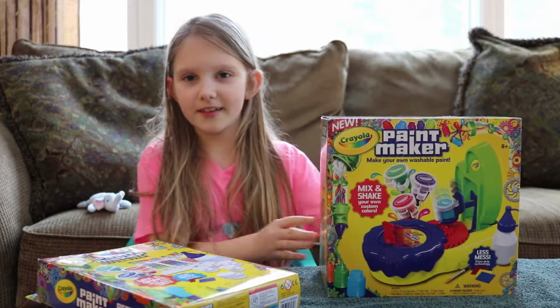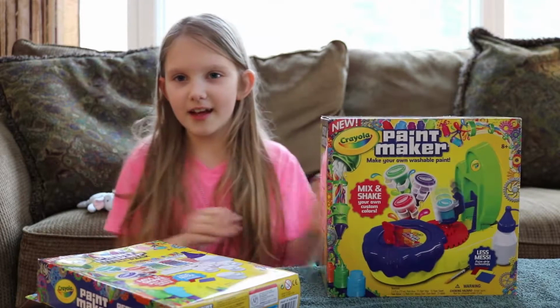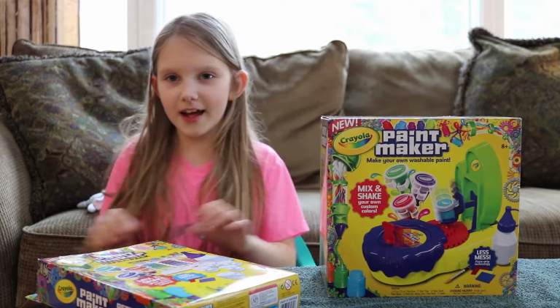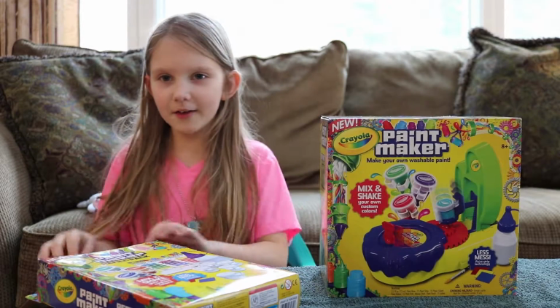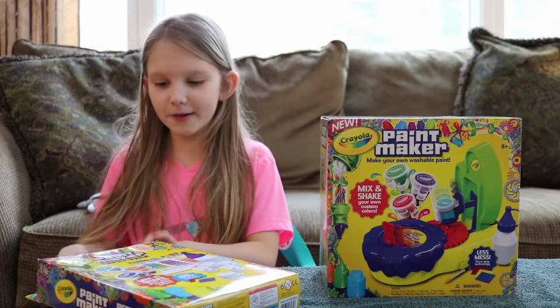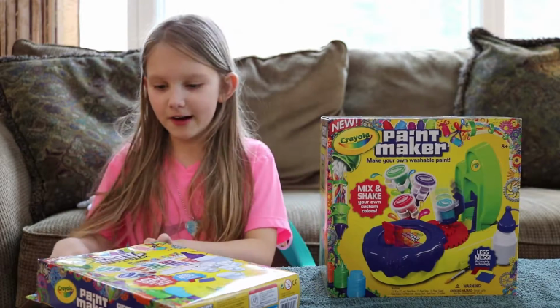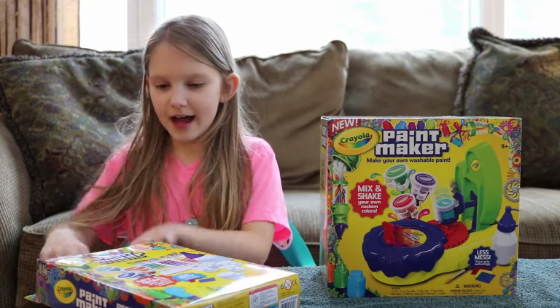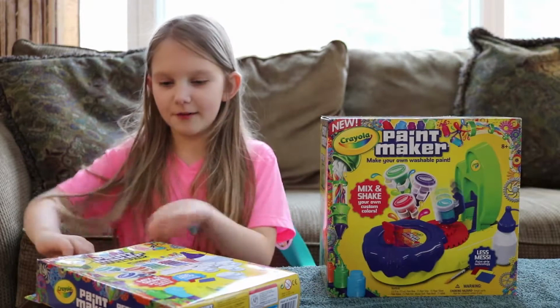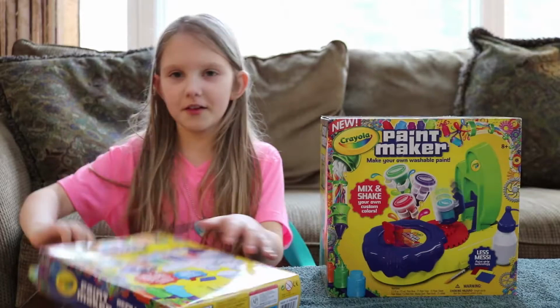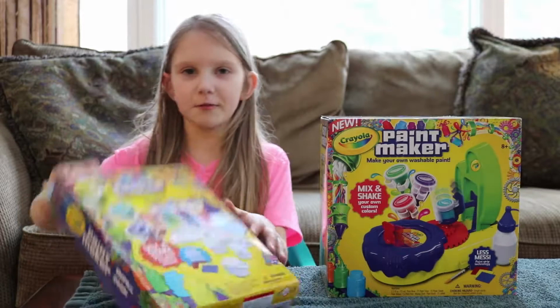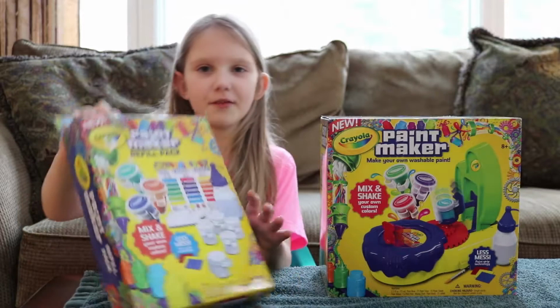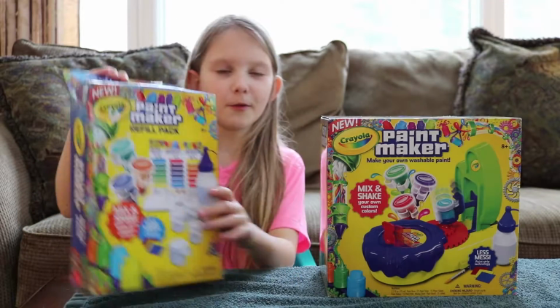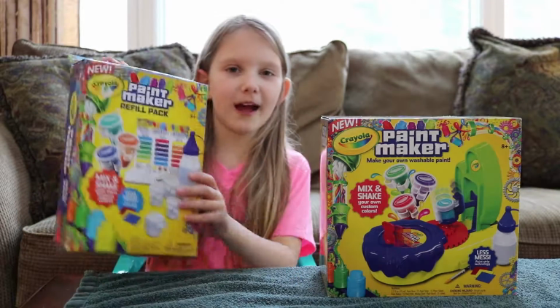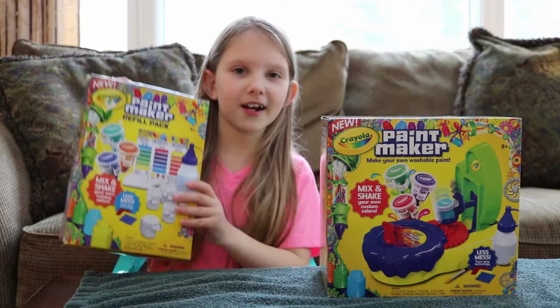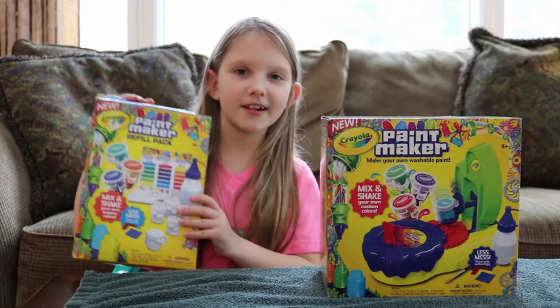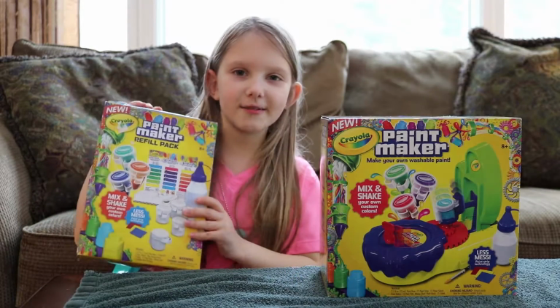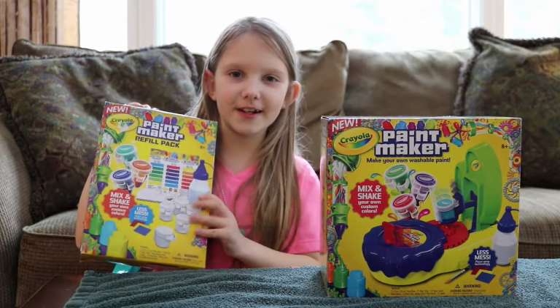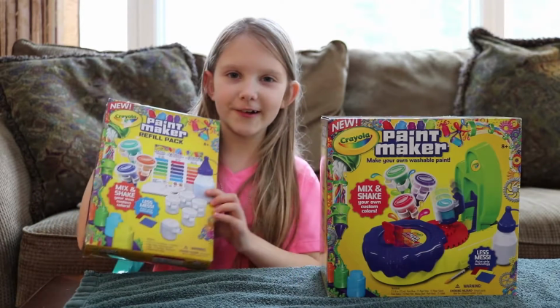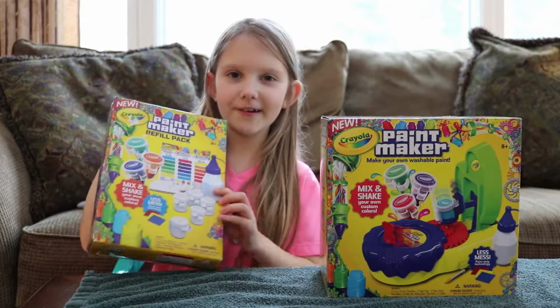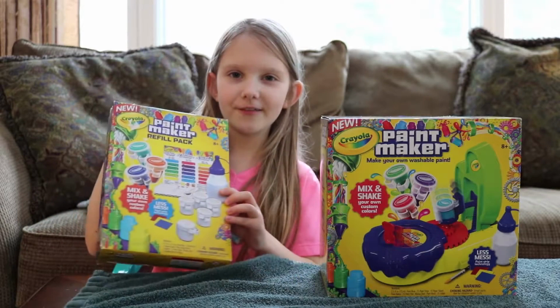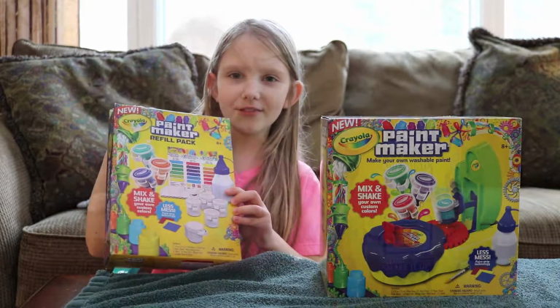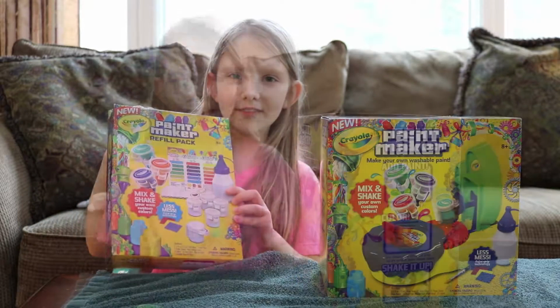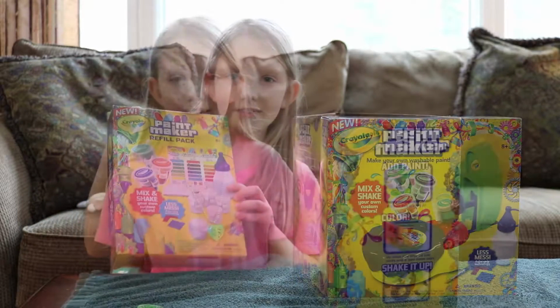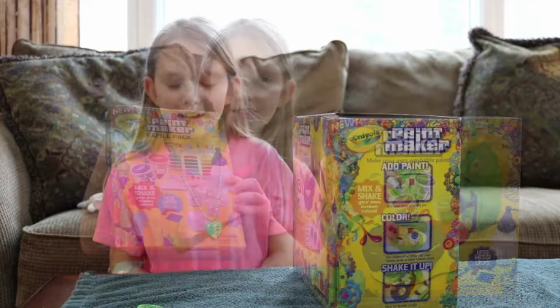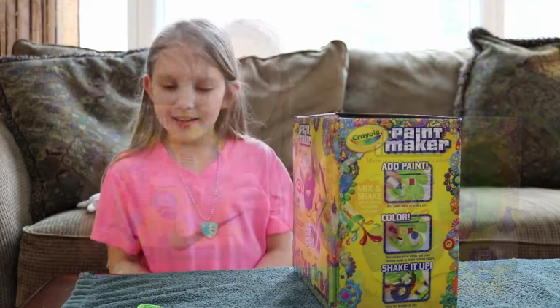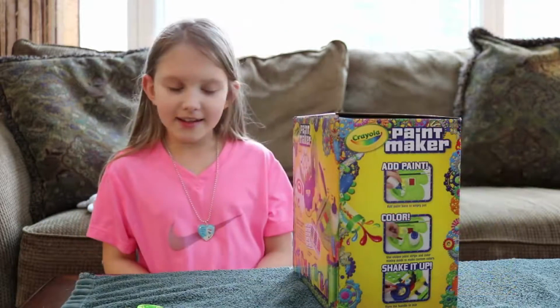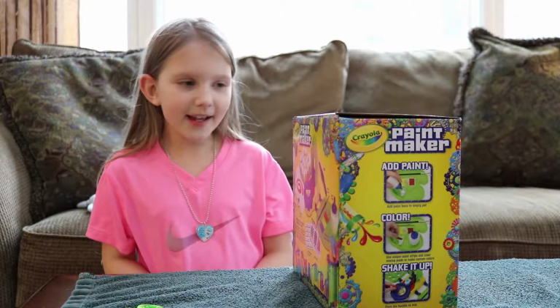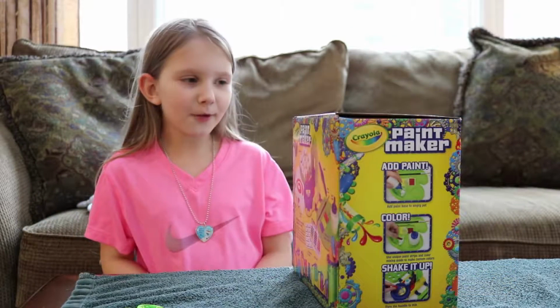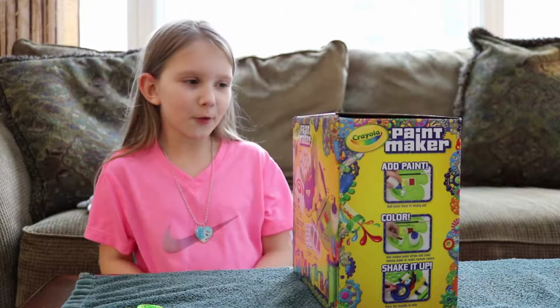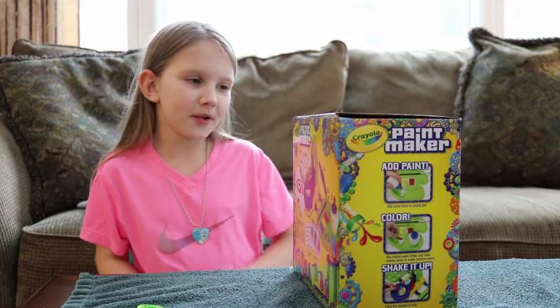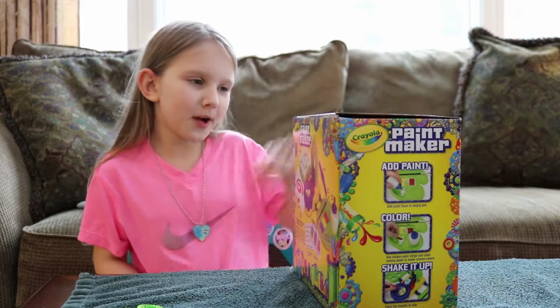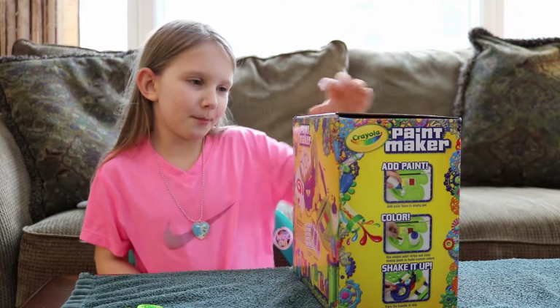I also have this refill pack right here. Now let's open it up.